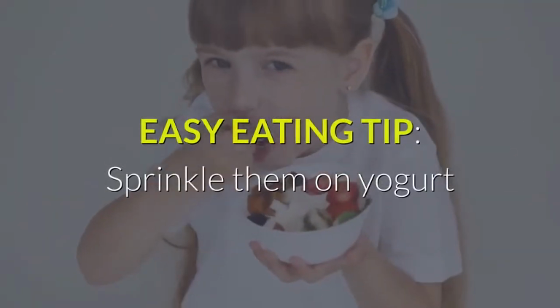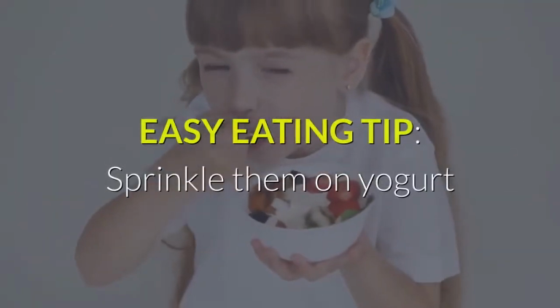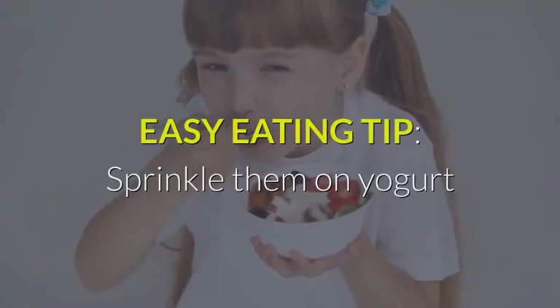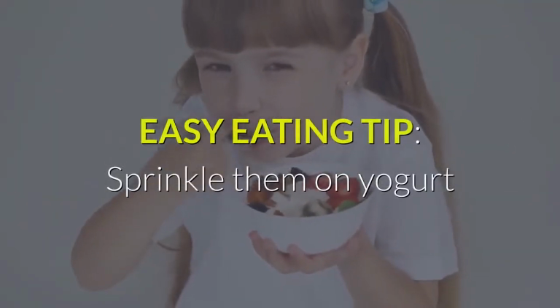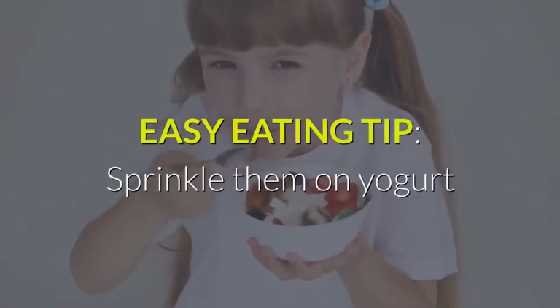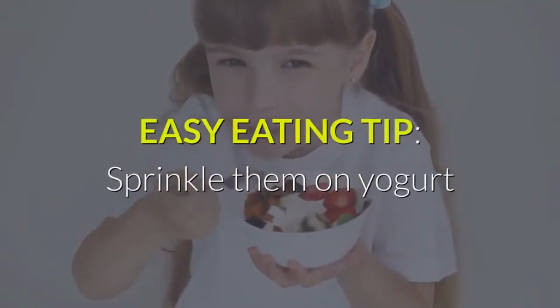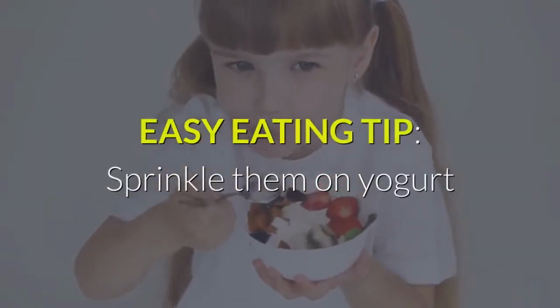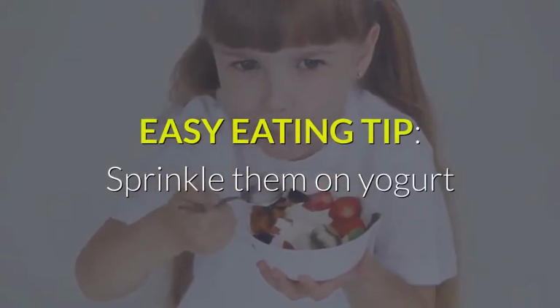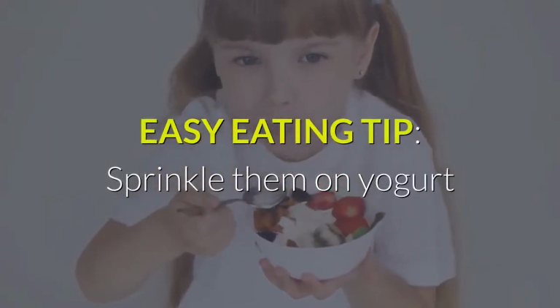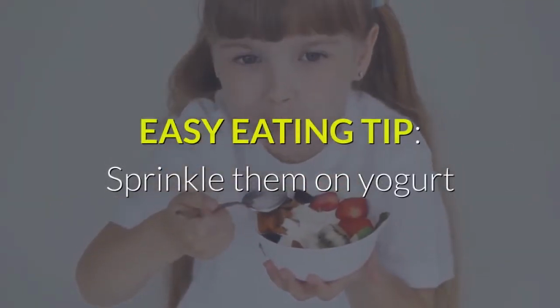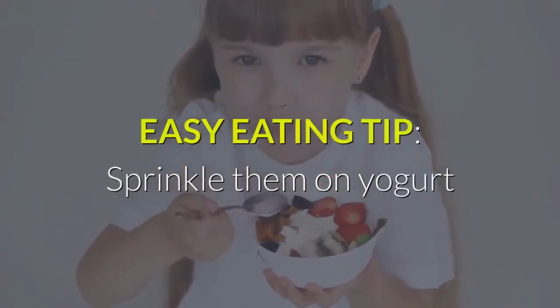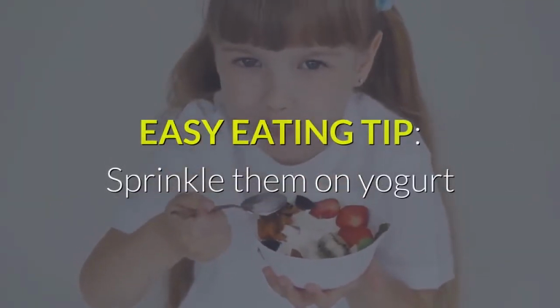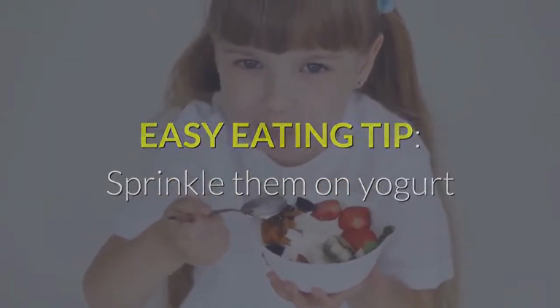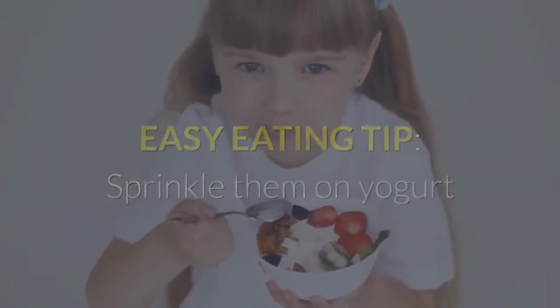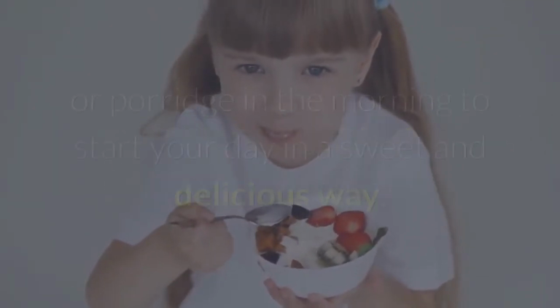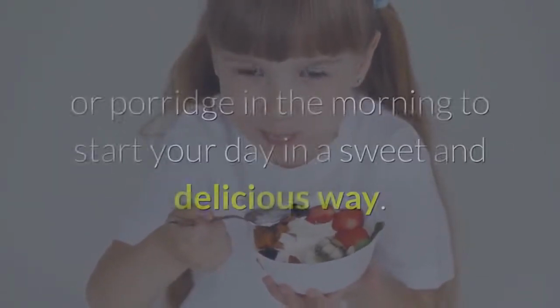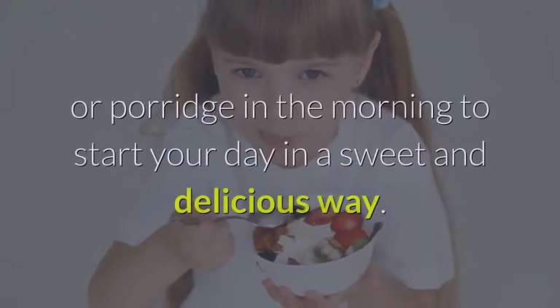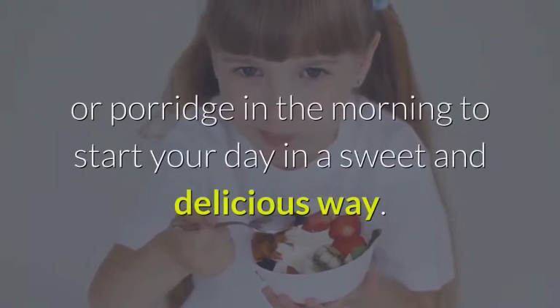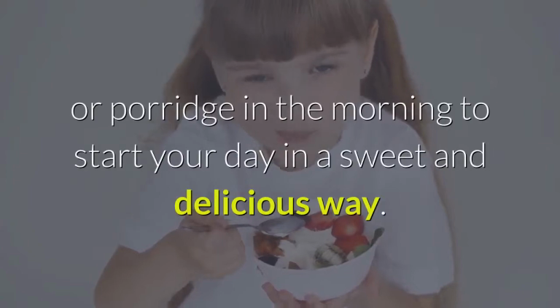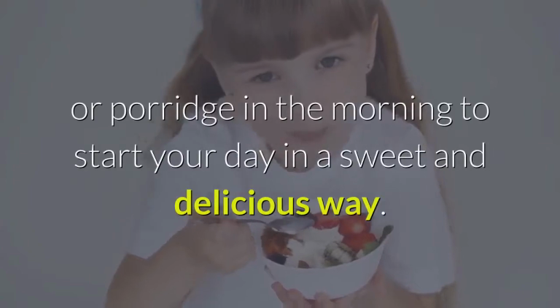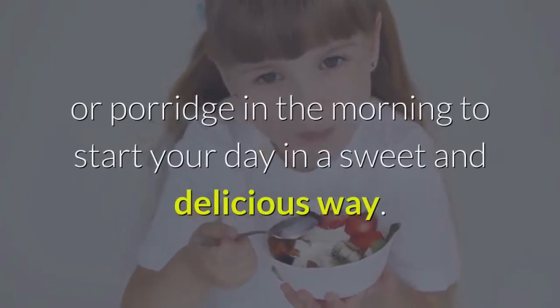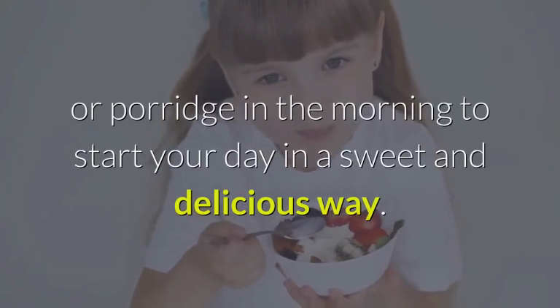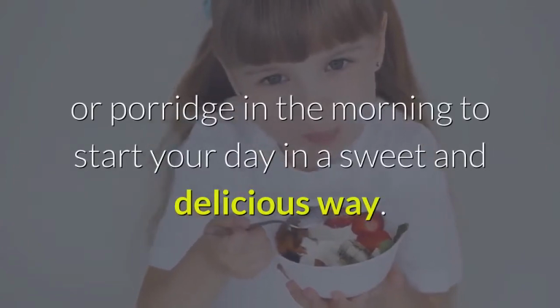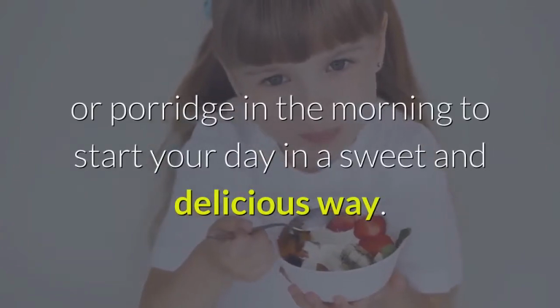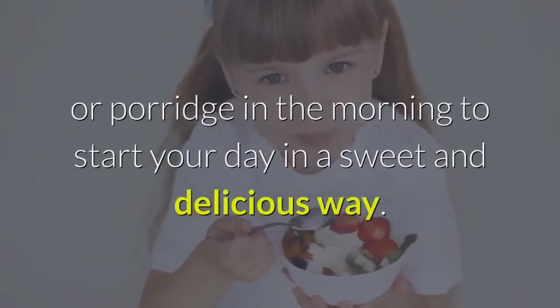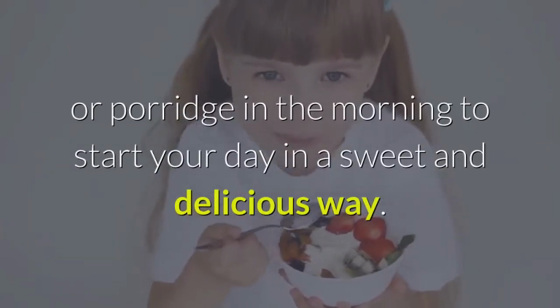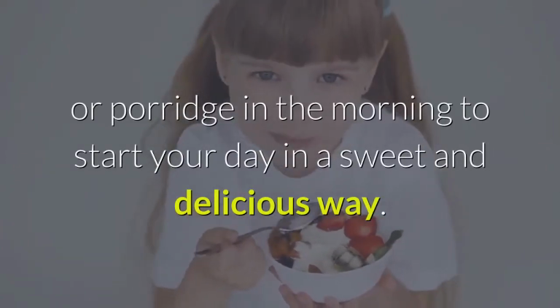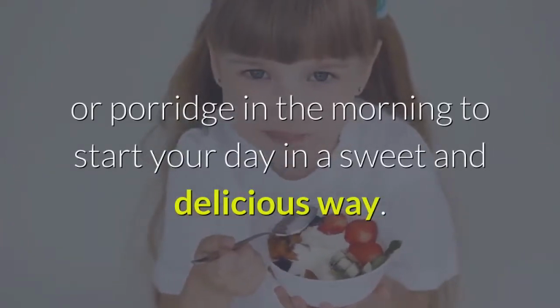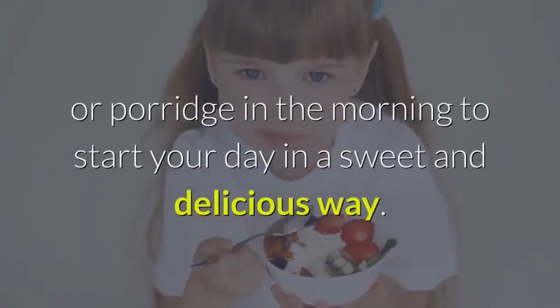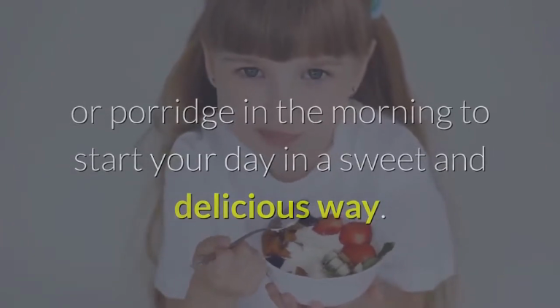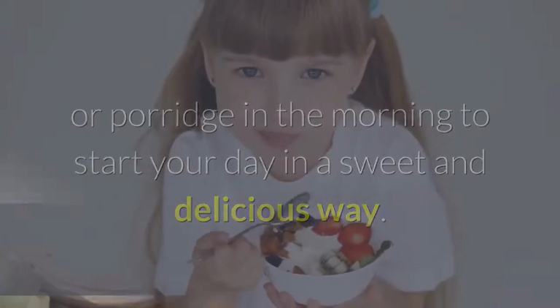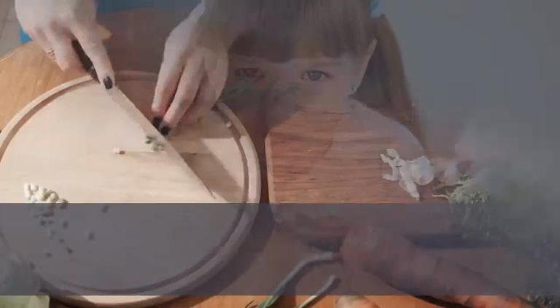Easy eating tip: sprinkle them on yogurt or porridge in the morning to start your day in a sweet and delicious way.